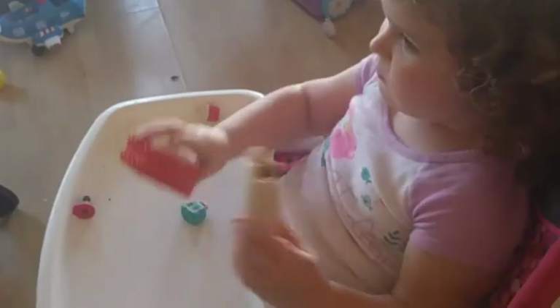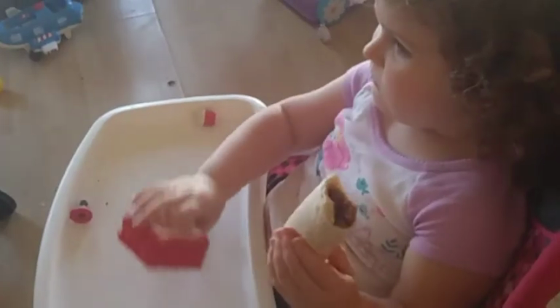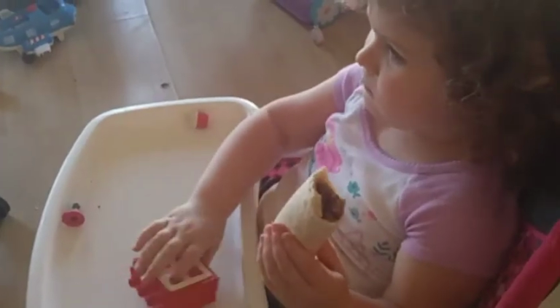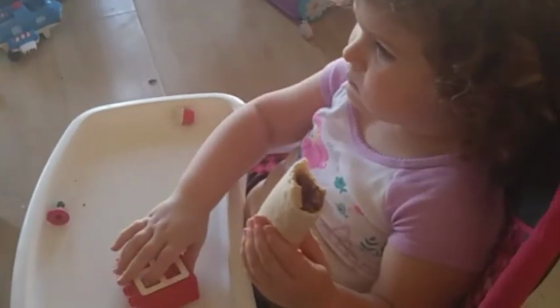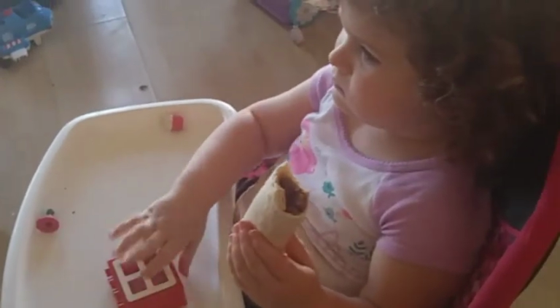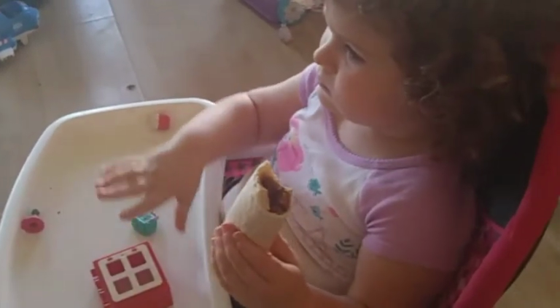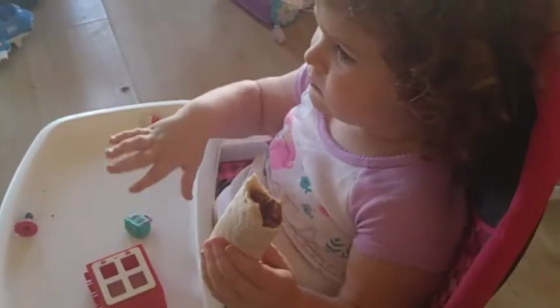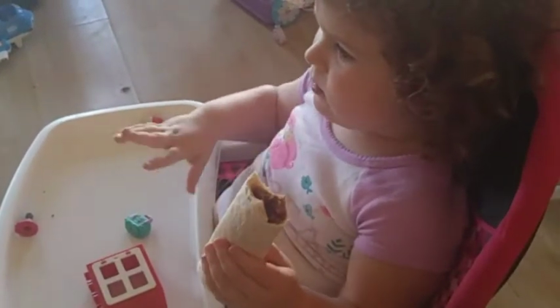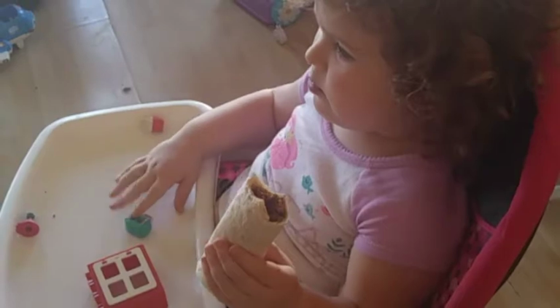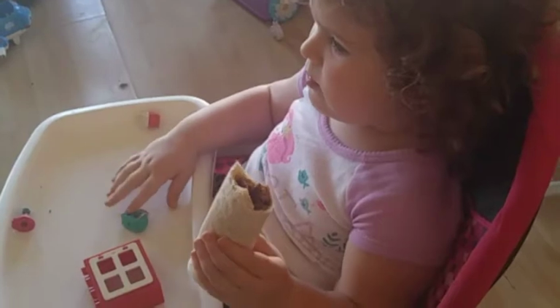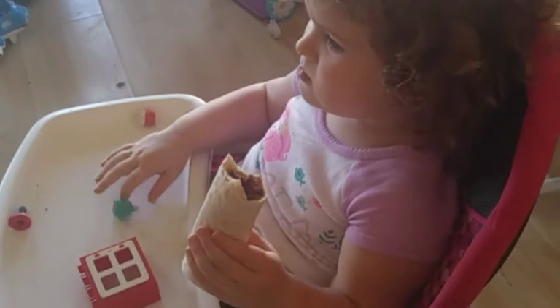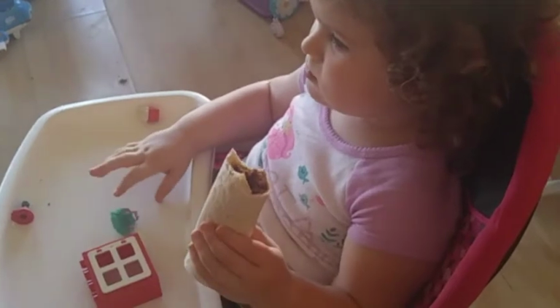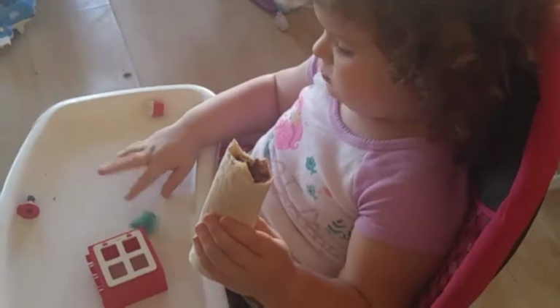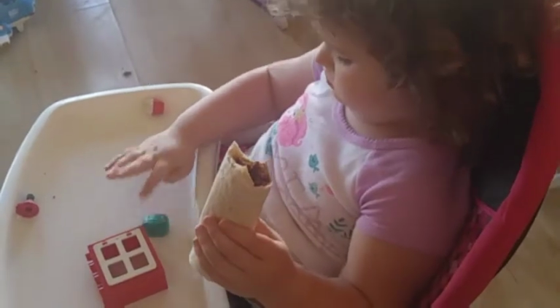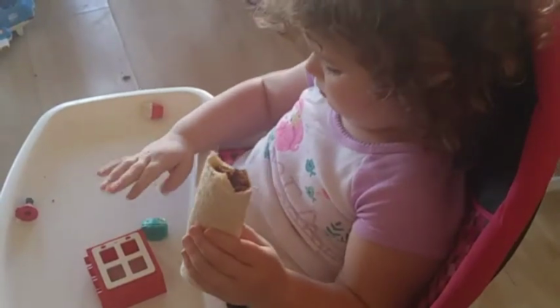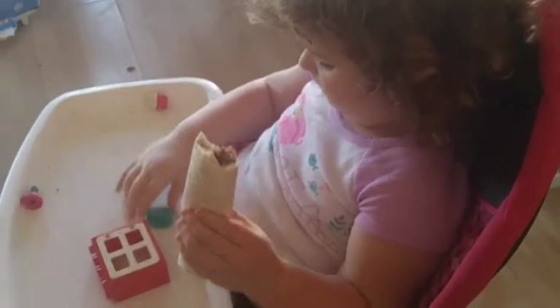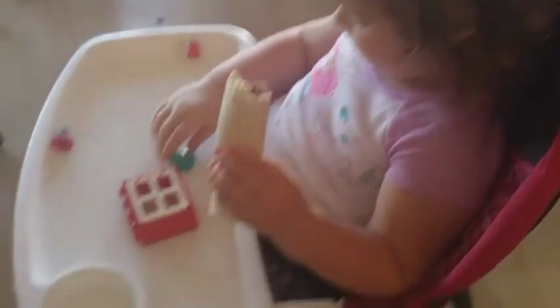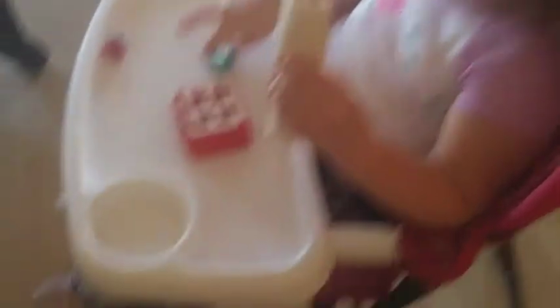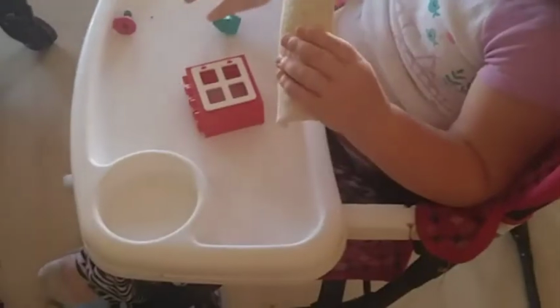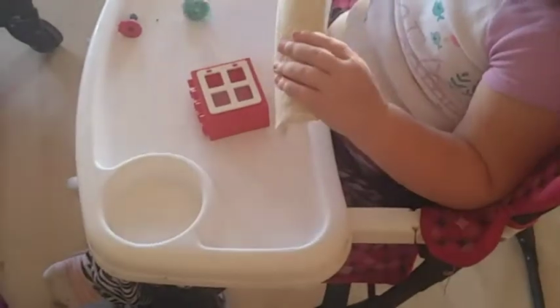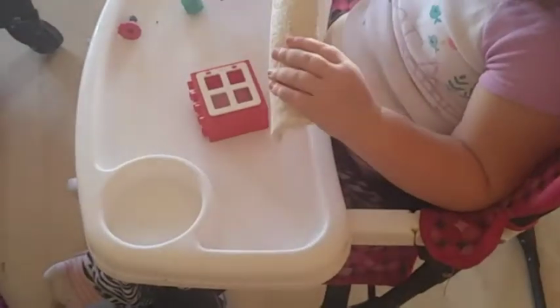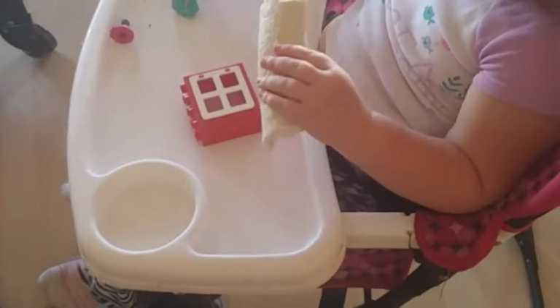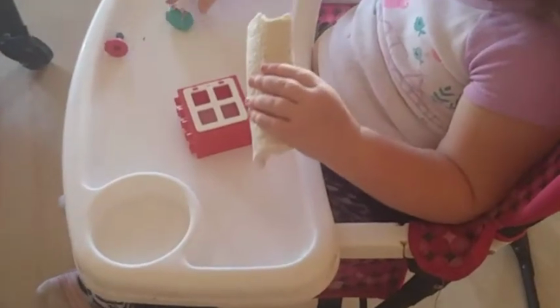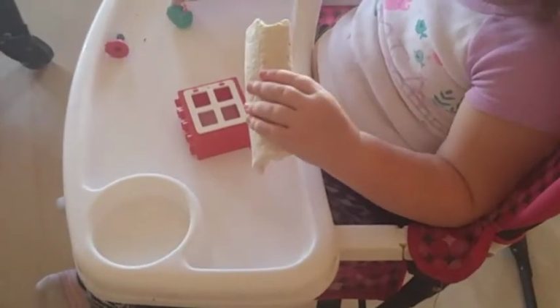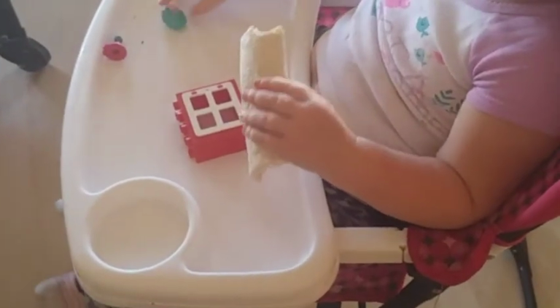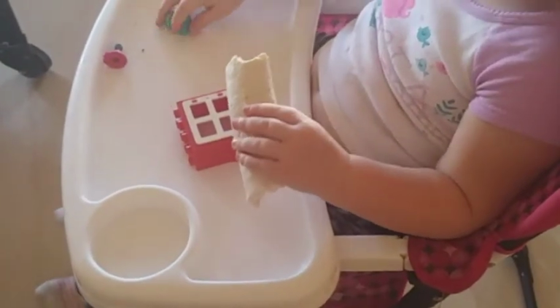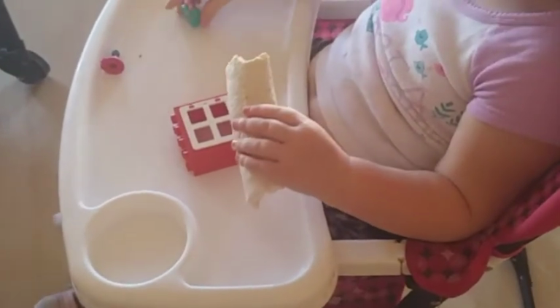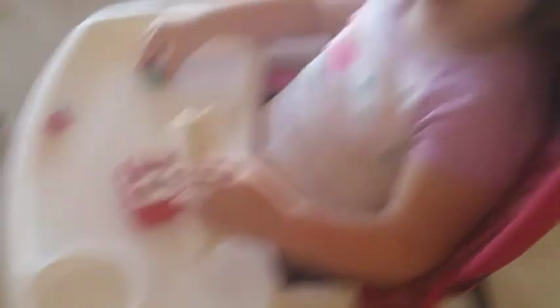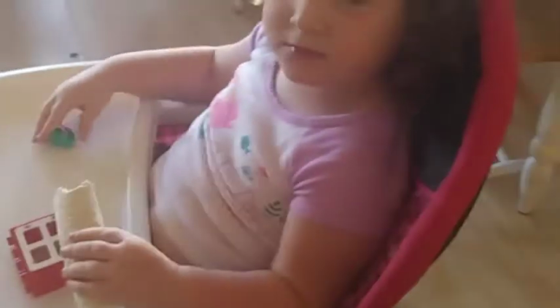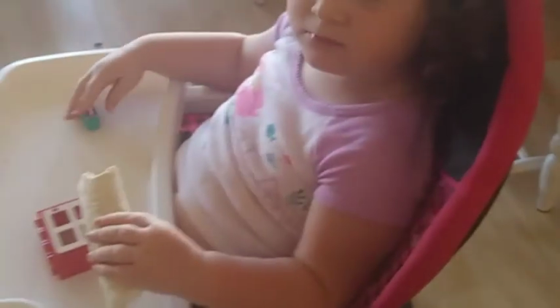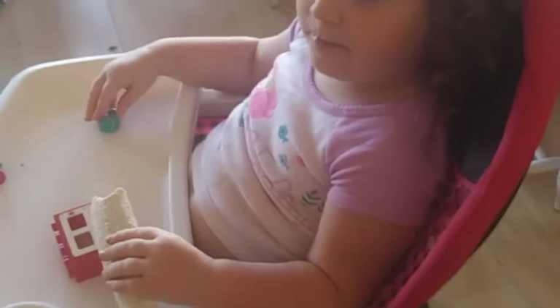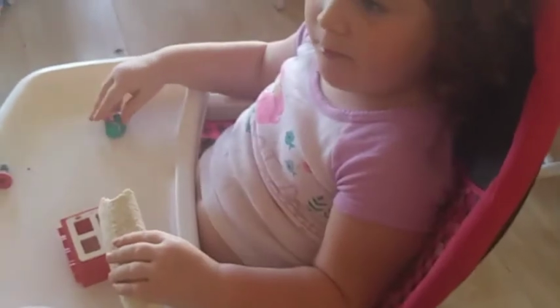Two years old and feeding yourself a taco with no spill — look at that. That's what you want to see right there.